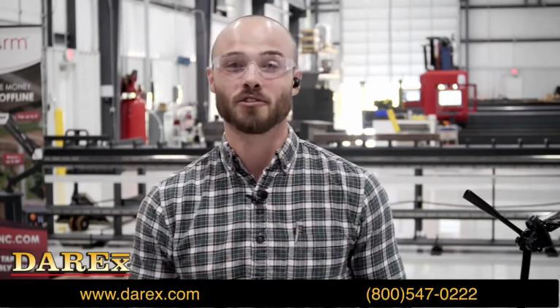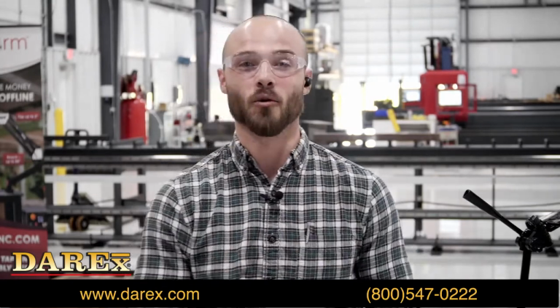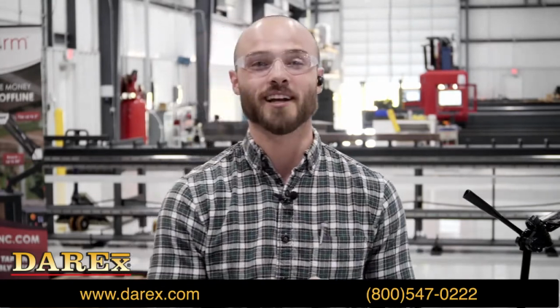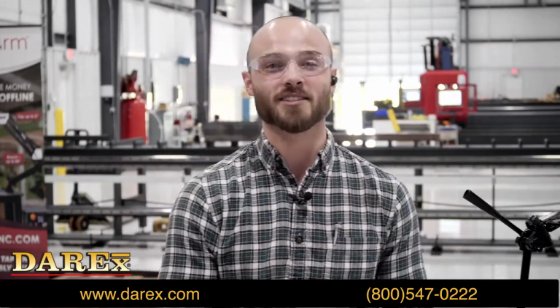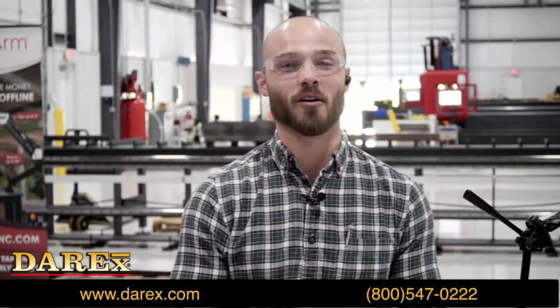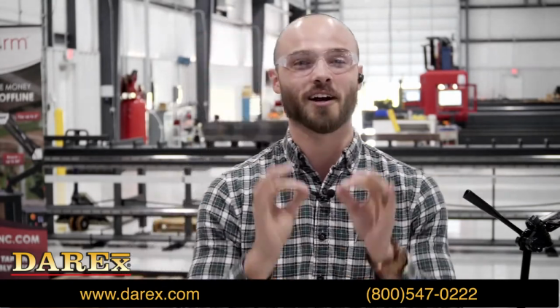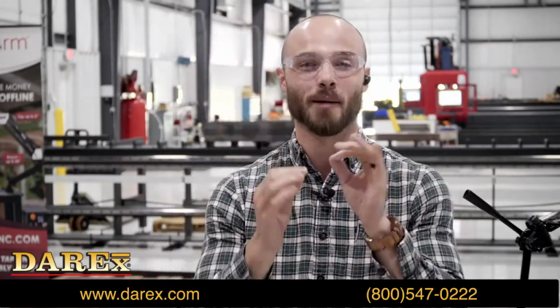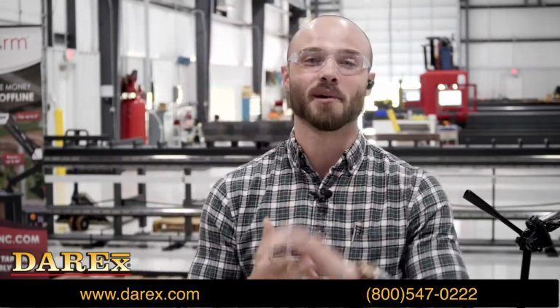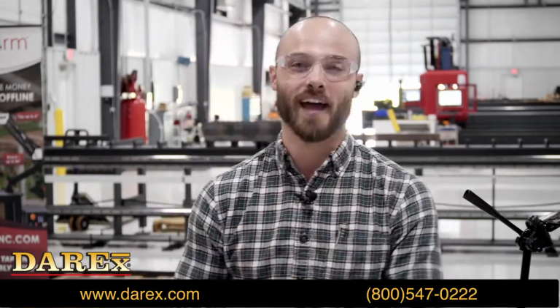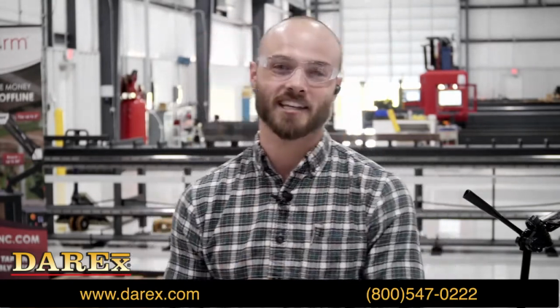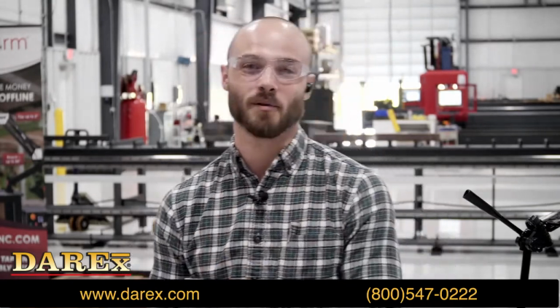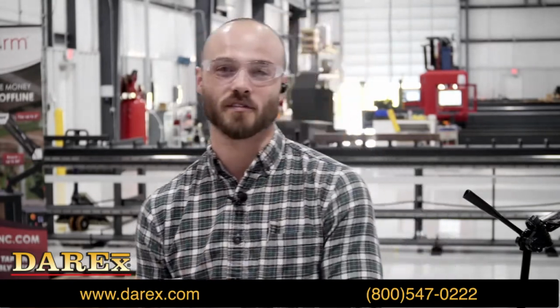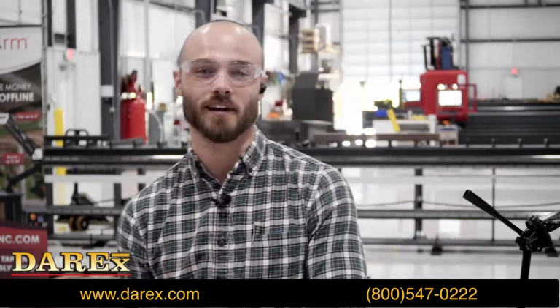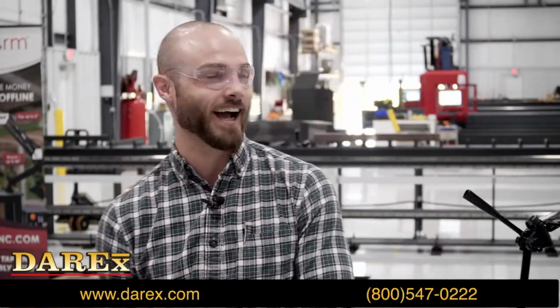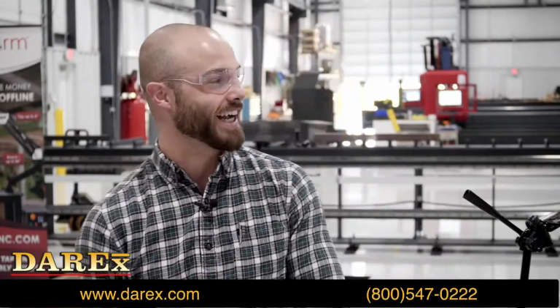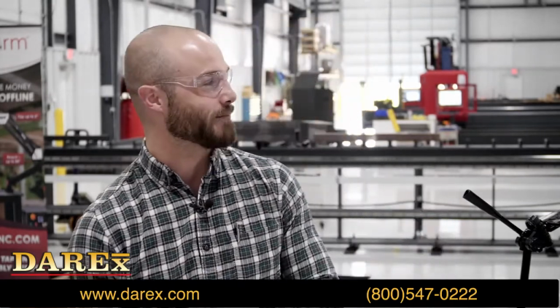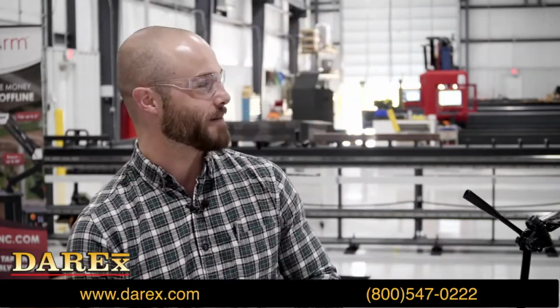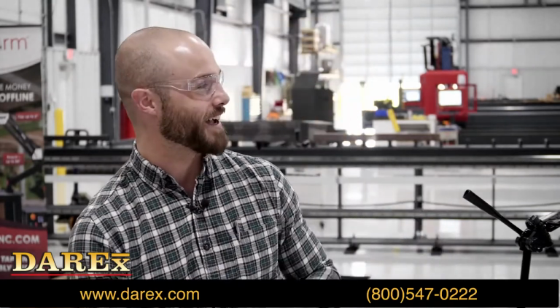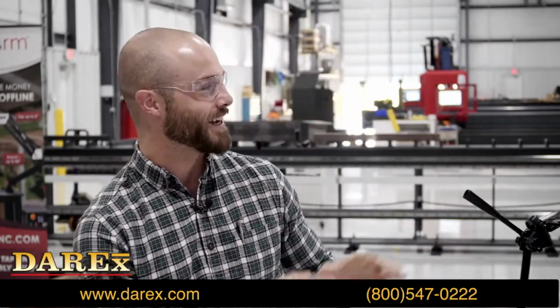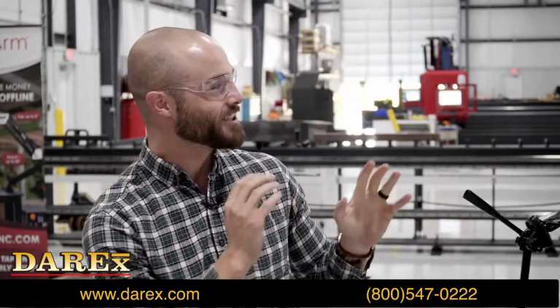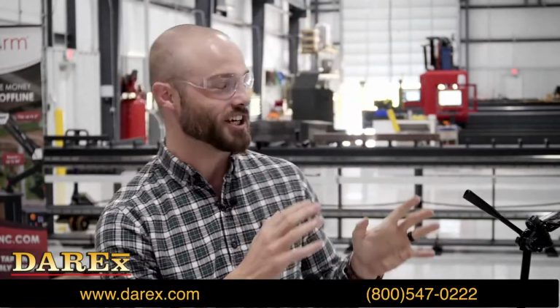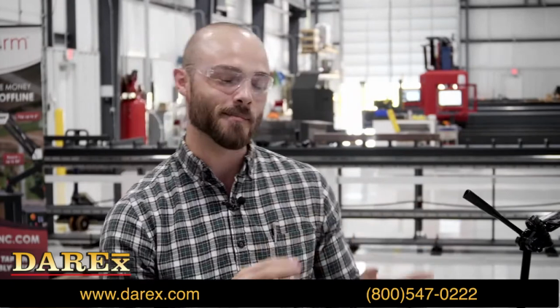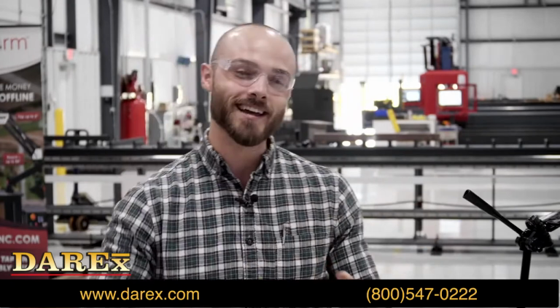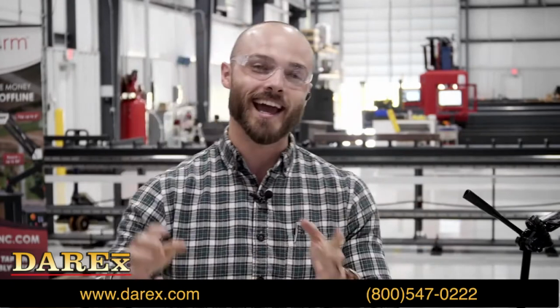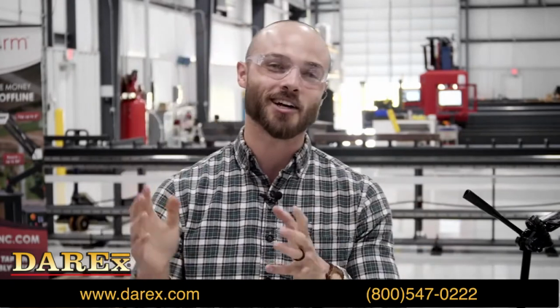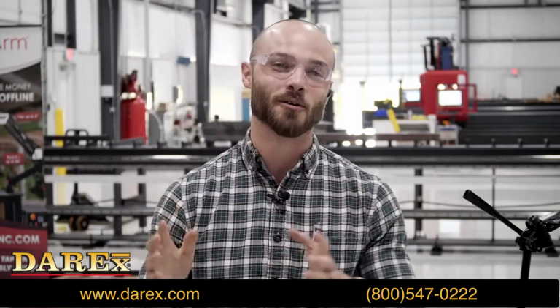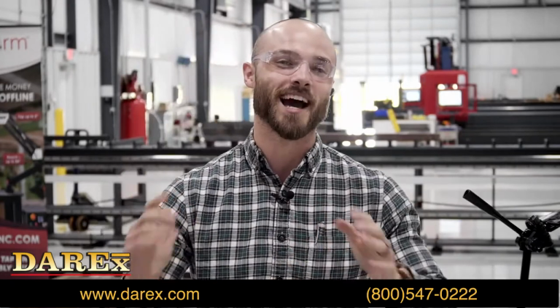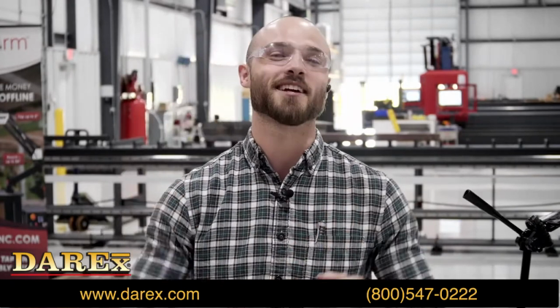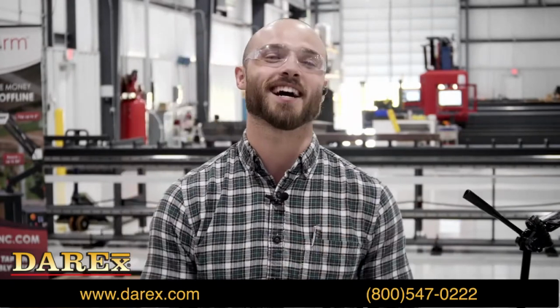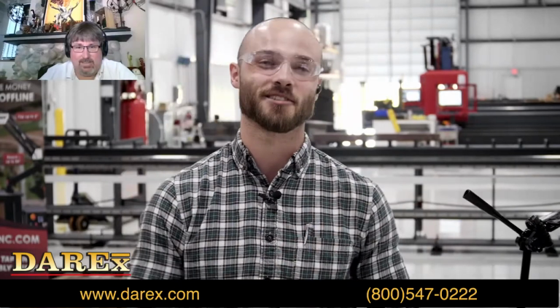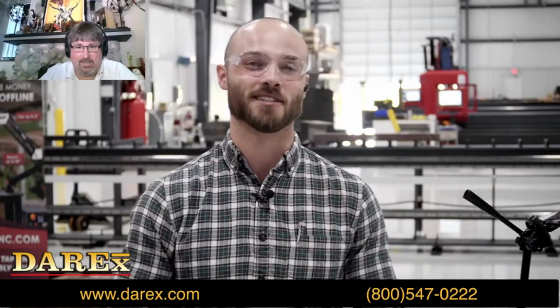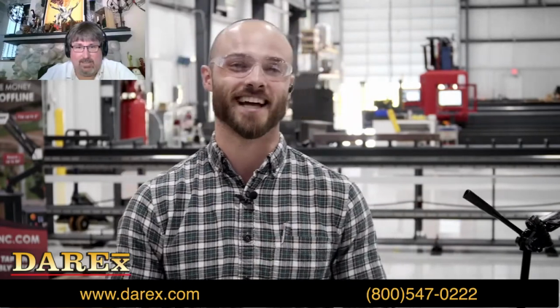Joining us are a couple of experts from Derricks — I've got my man Jim and Cody. How are you guys doing today?